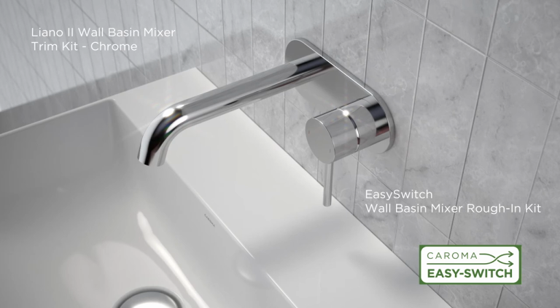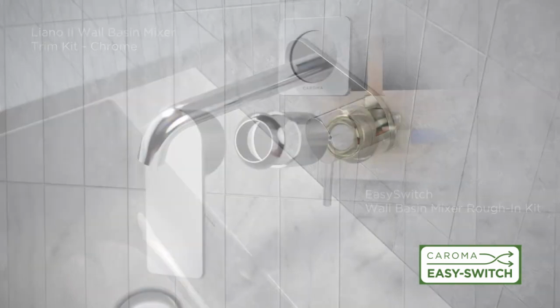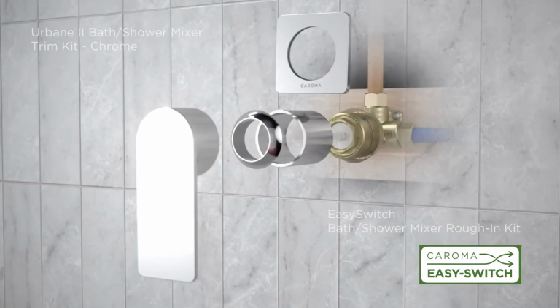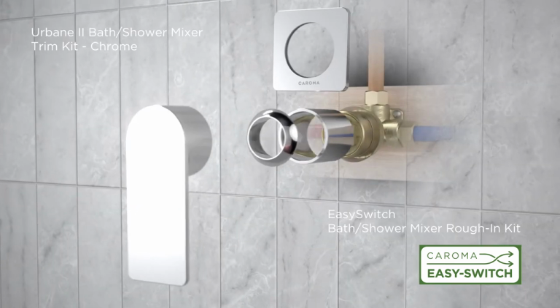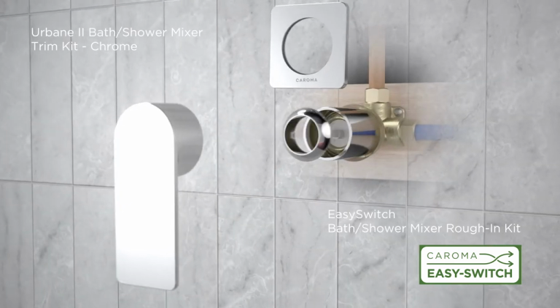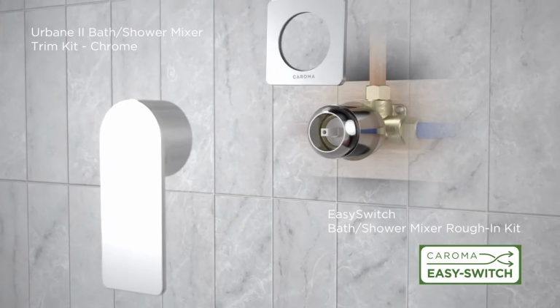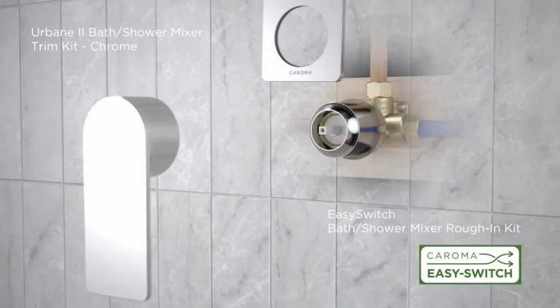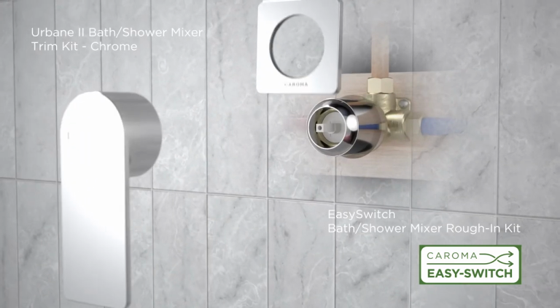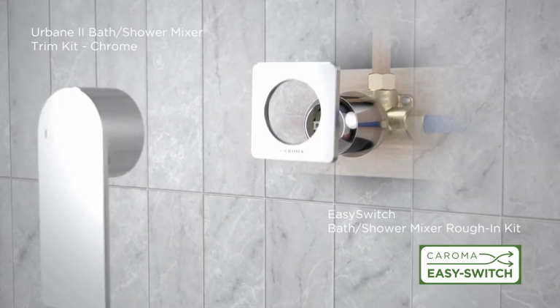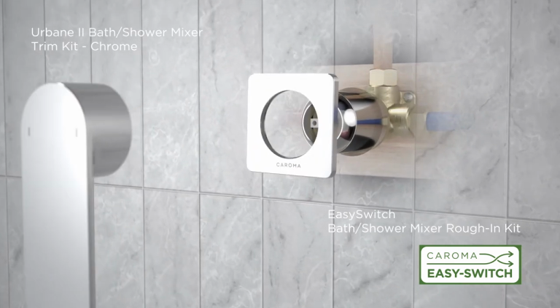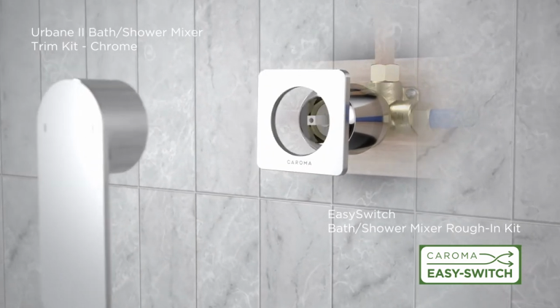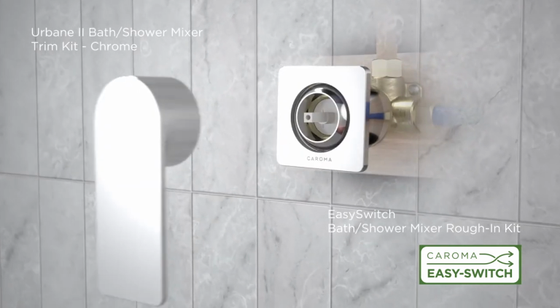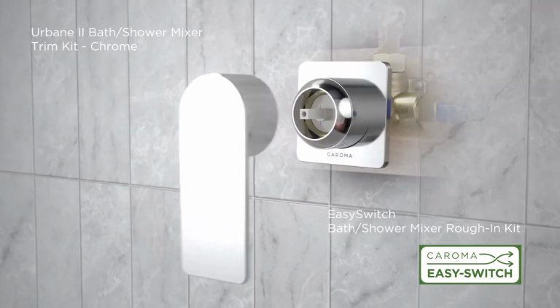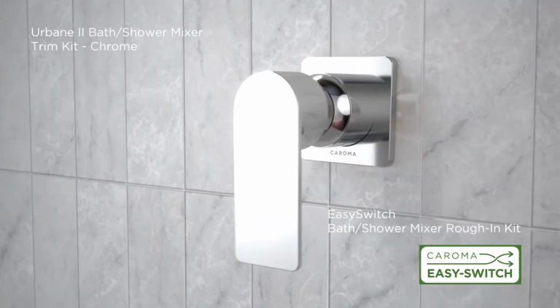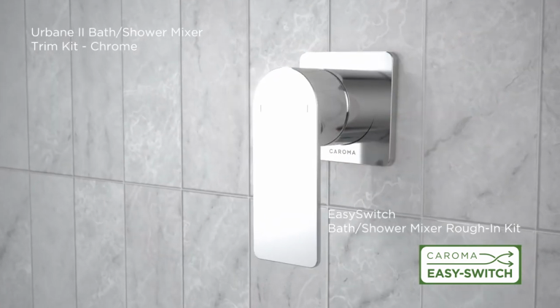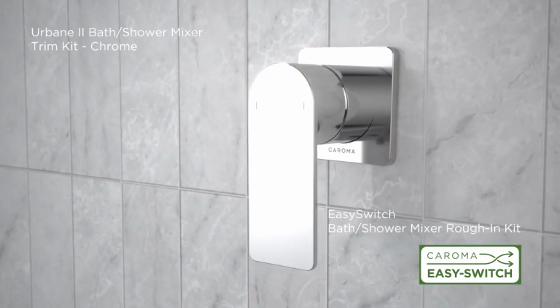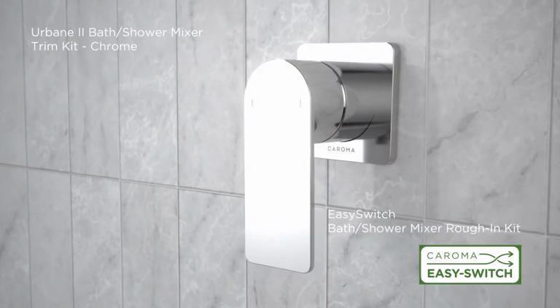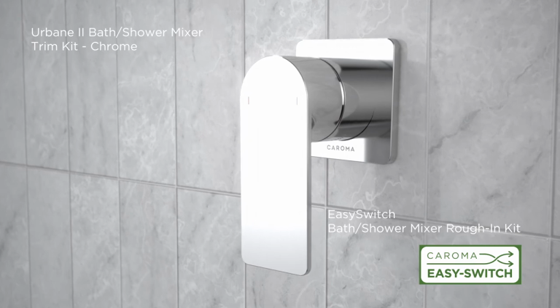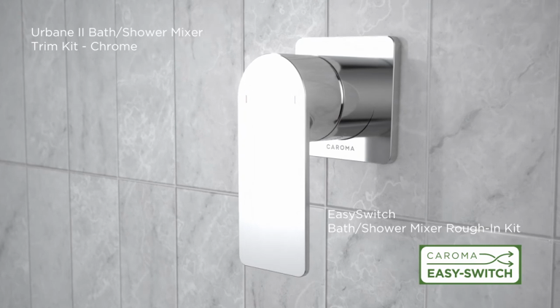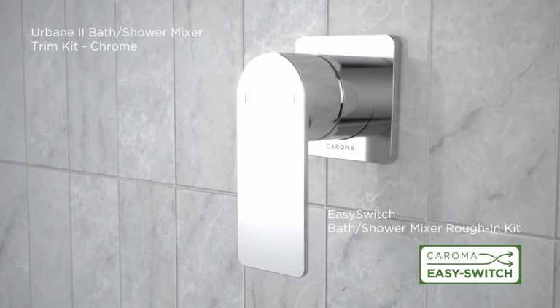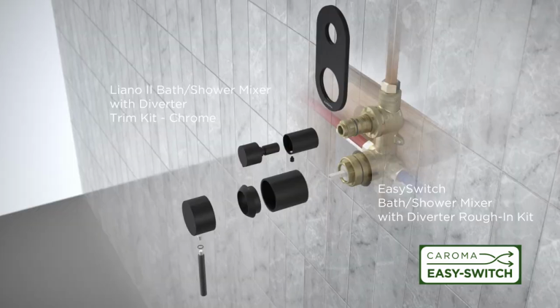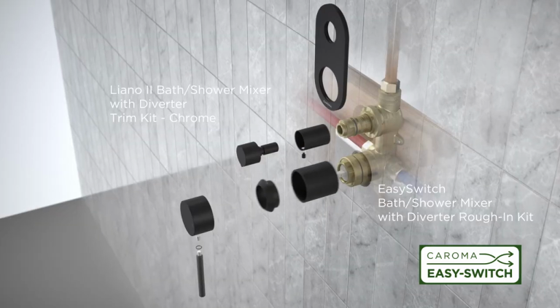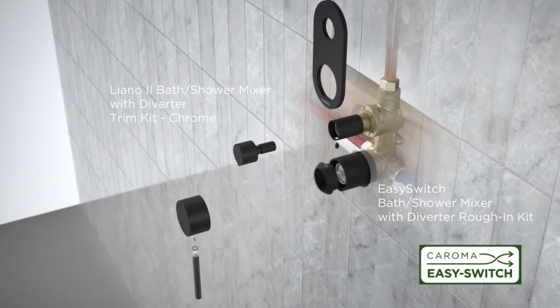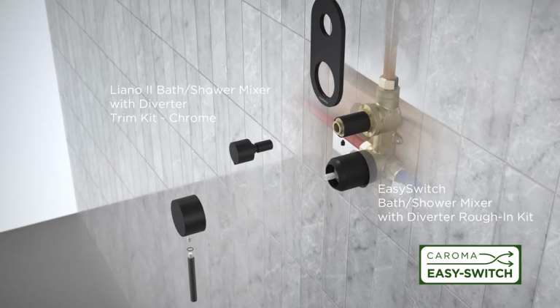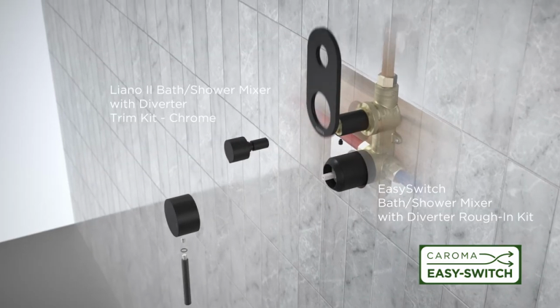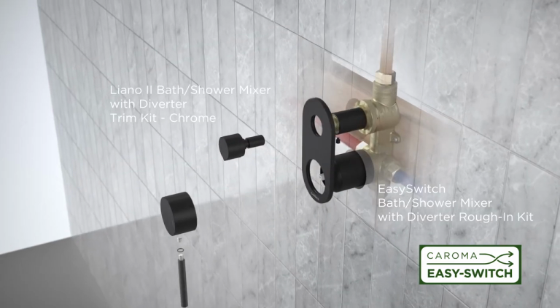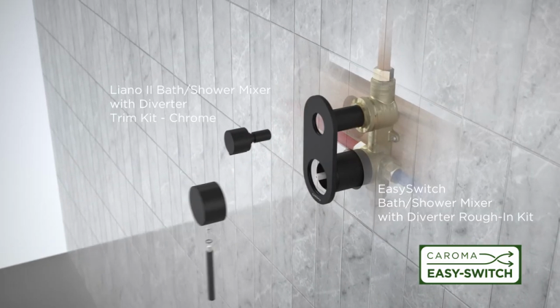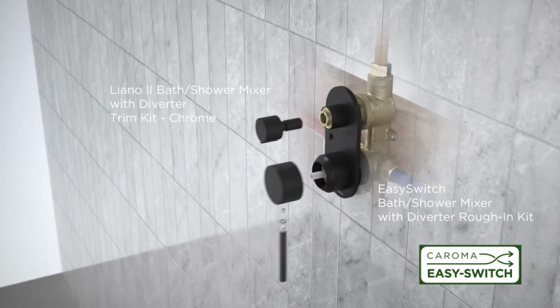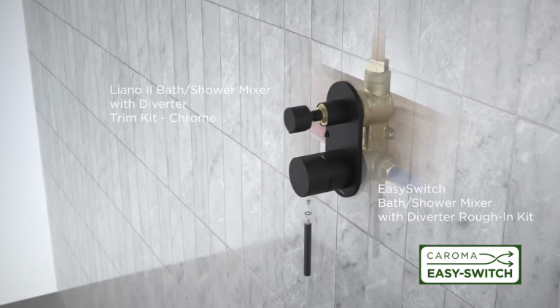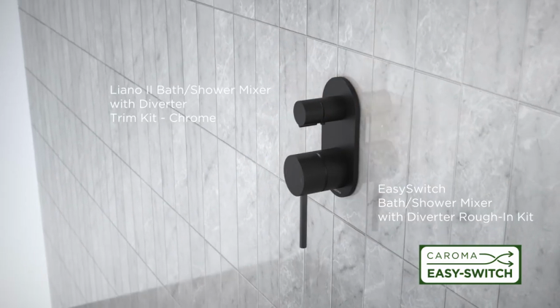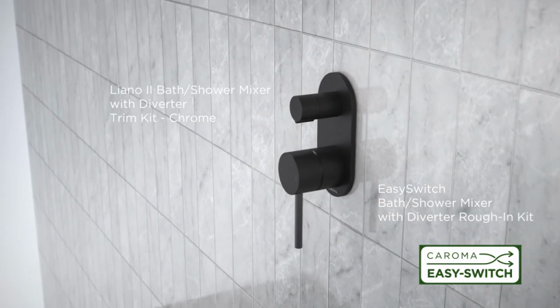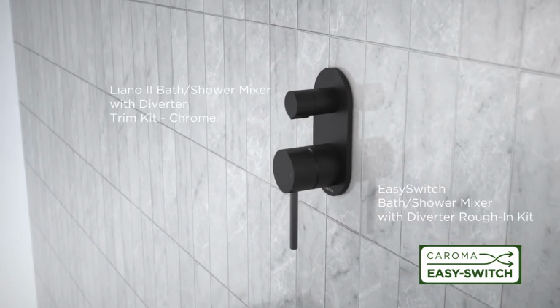The EZ-Switch system is also integrated into bath shower mixers to ensure design consistency throughout your bathroom.